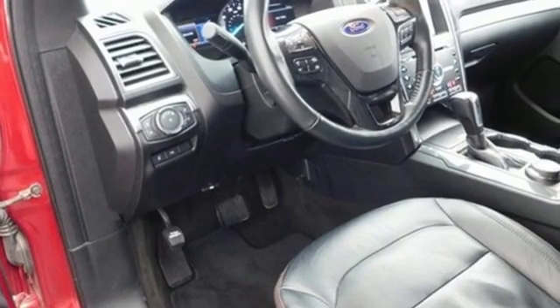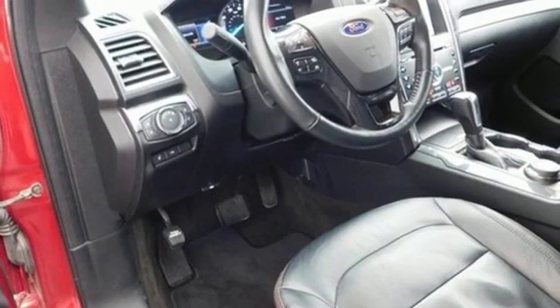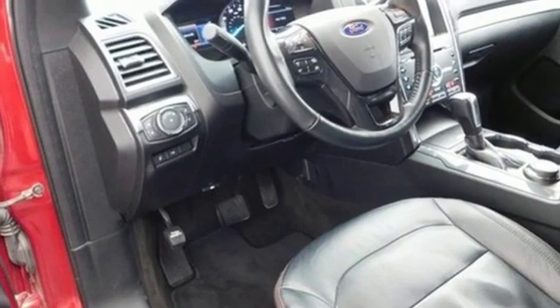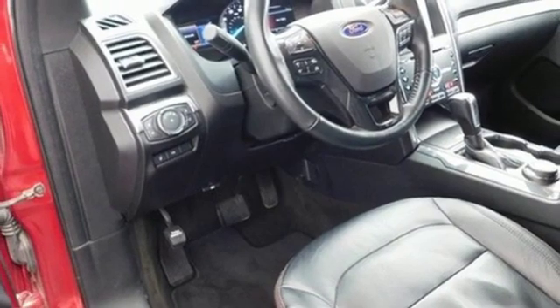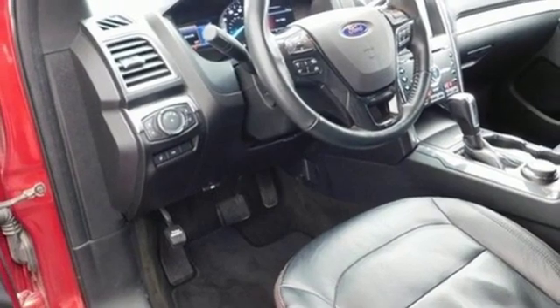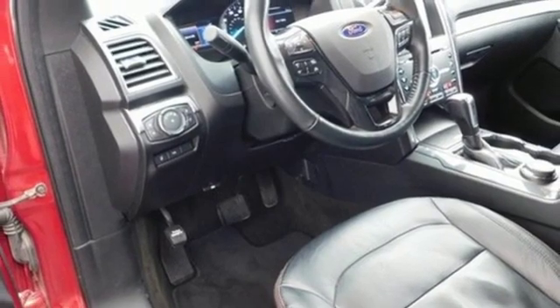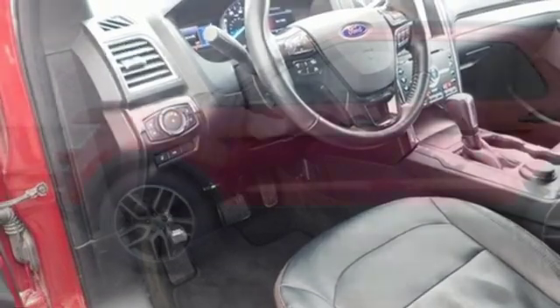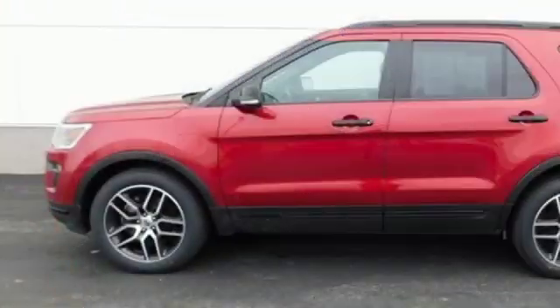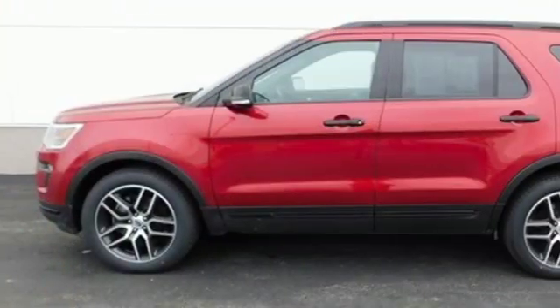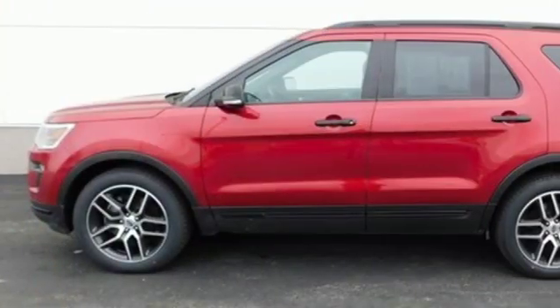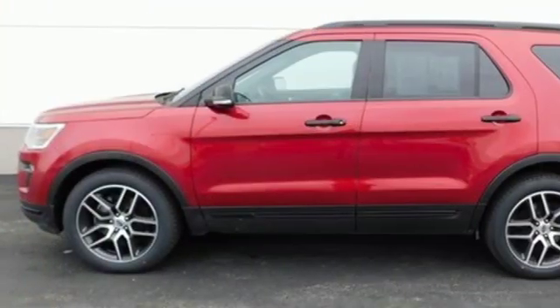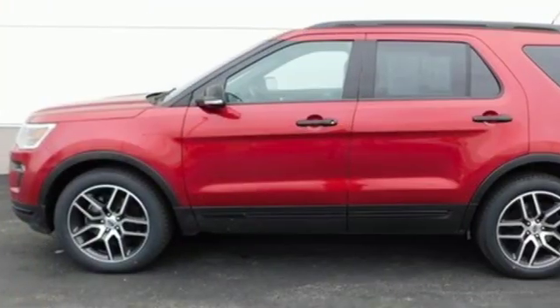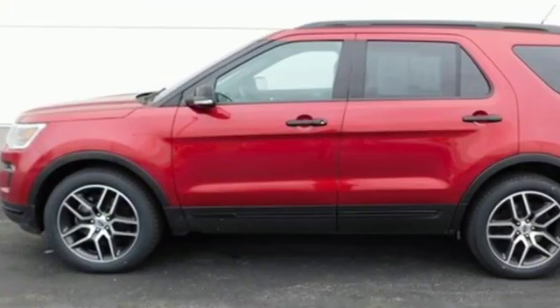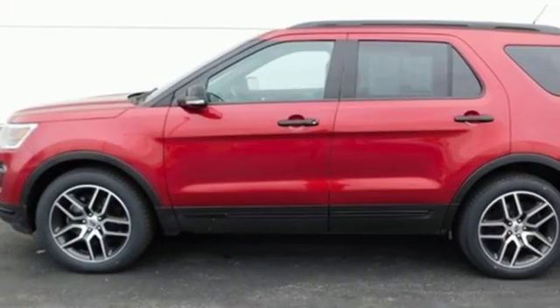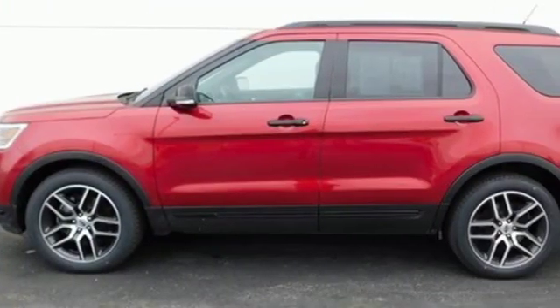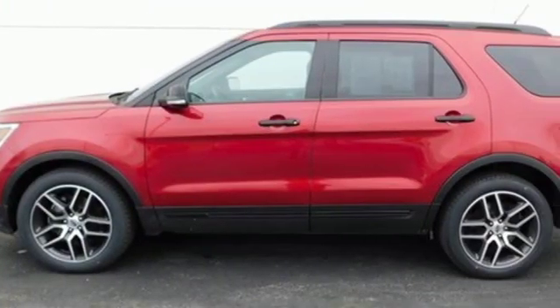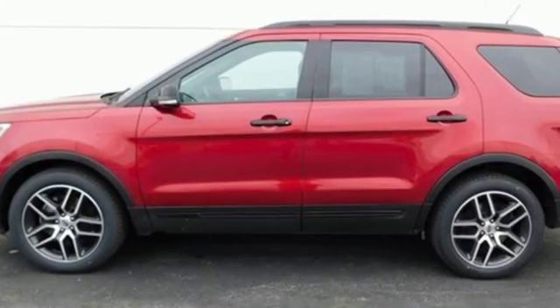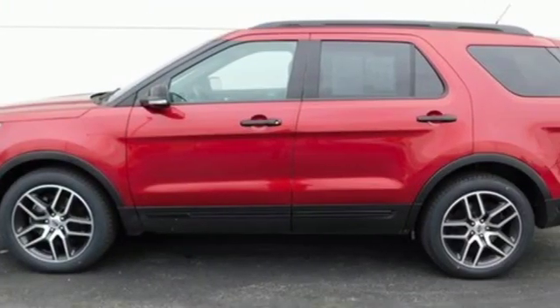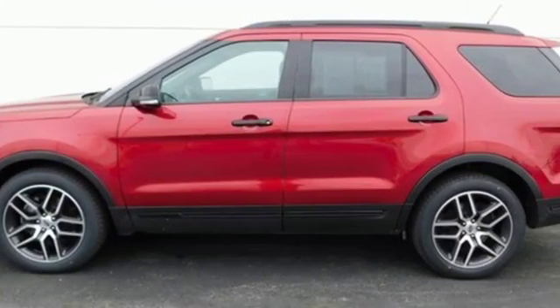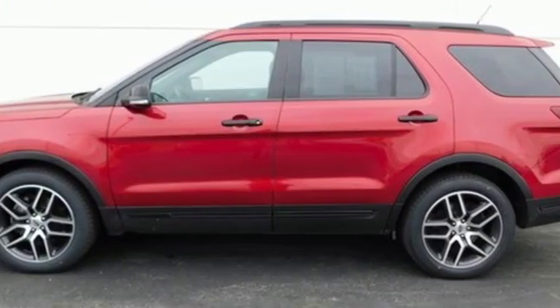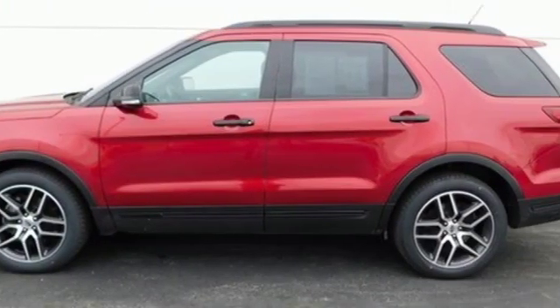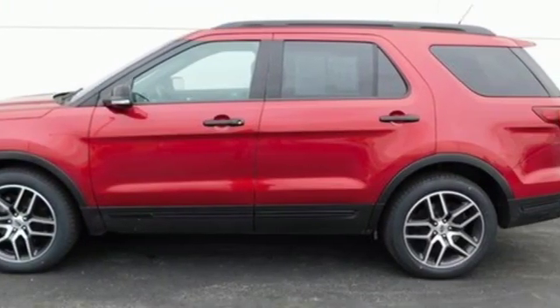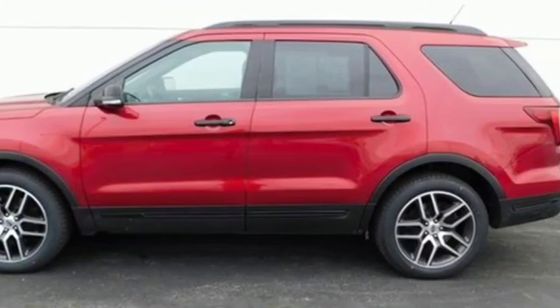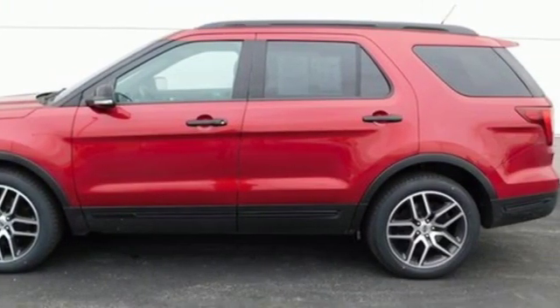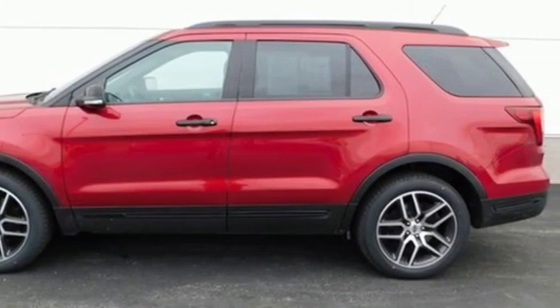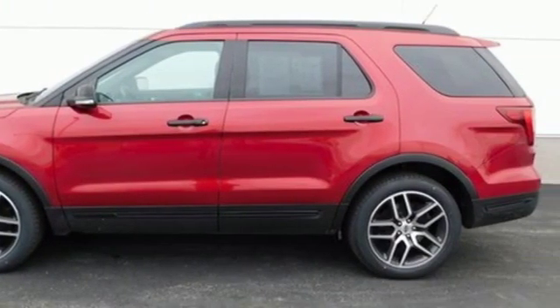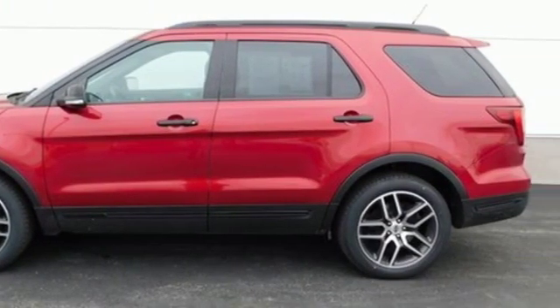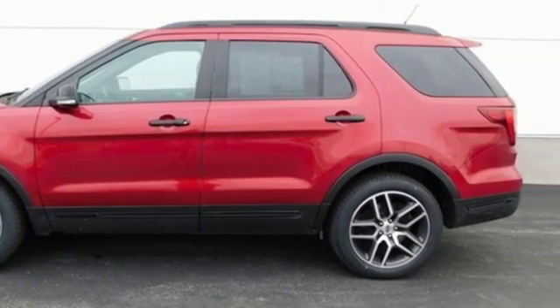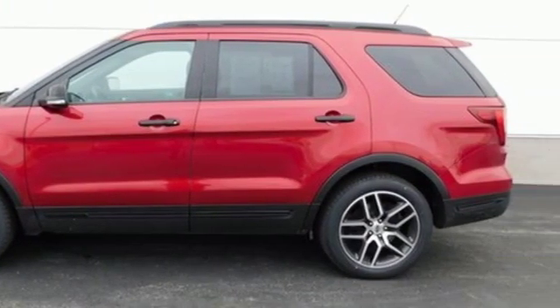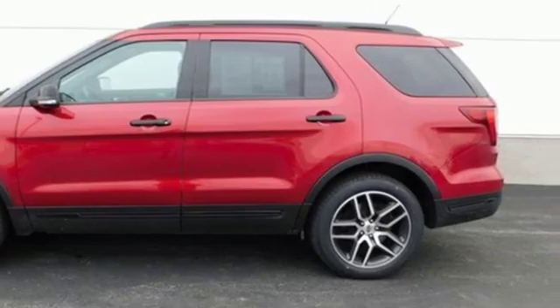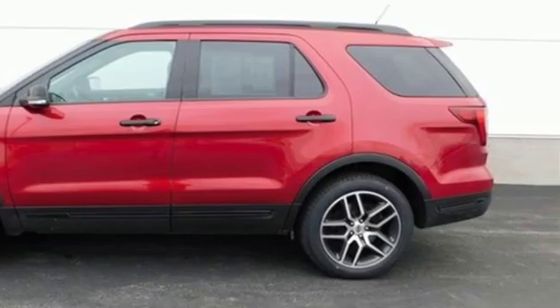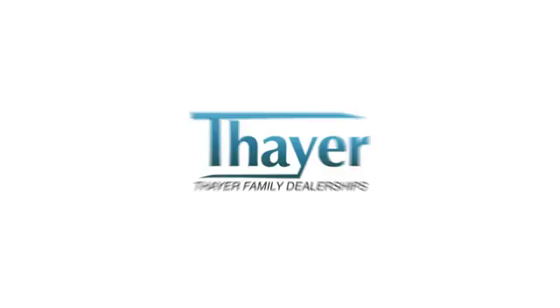Ford is America's best selling vehicle brand. See what it can do when you take it for a test drive.